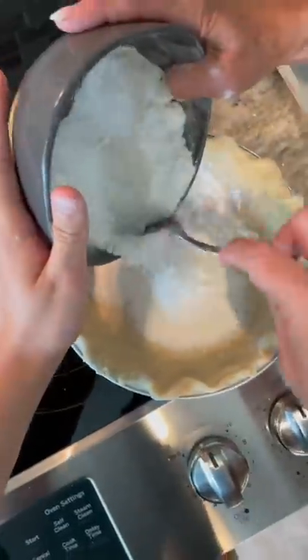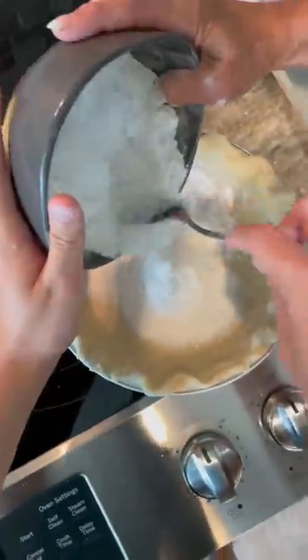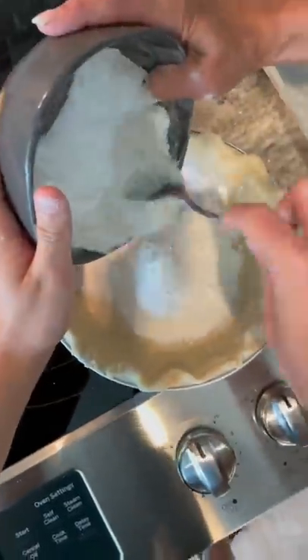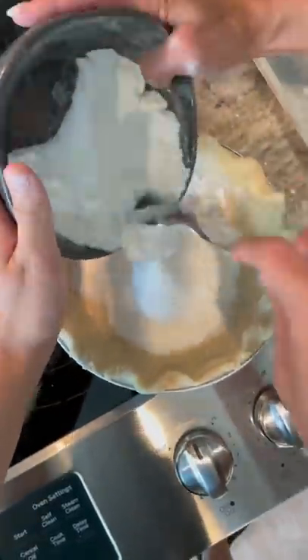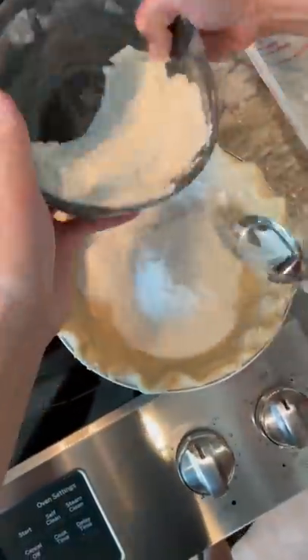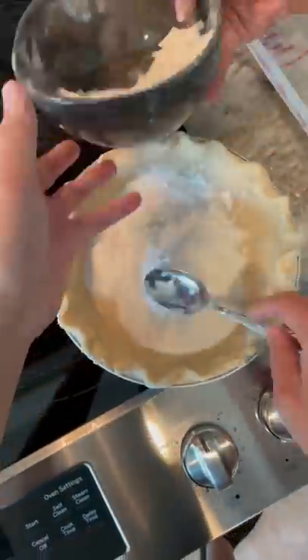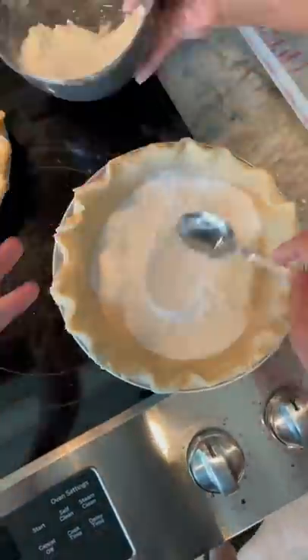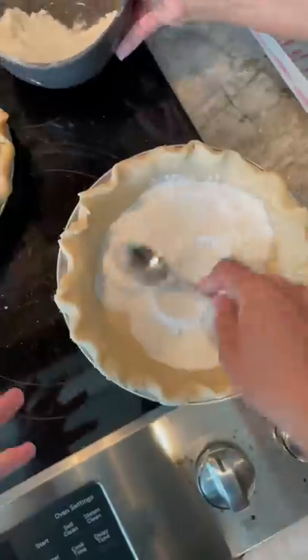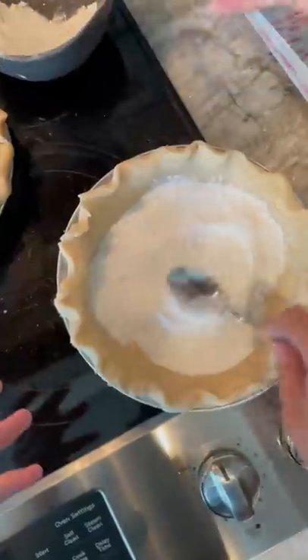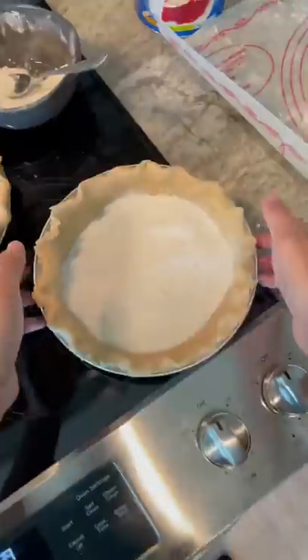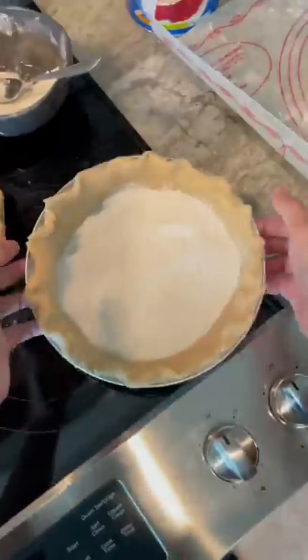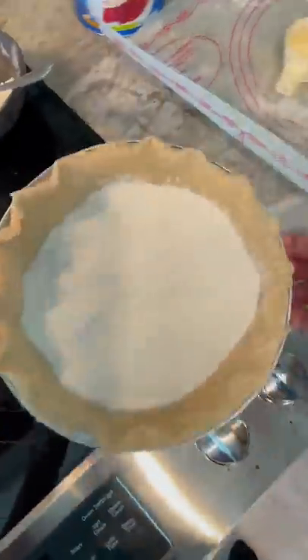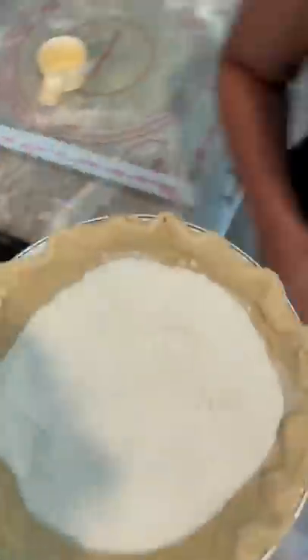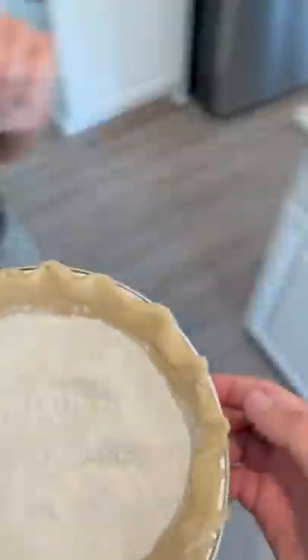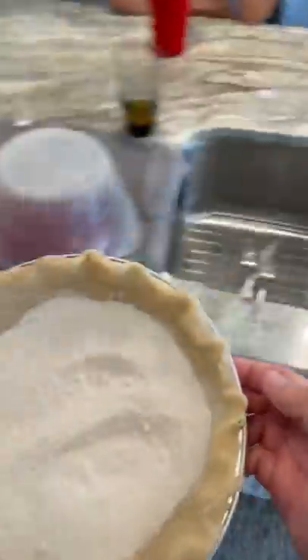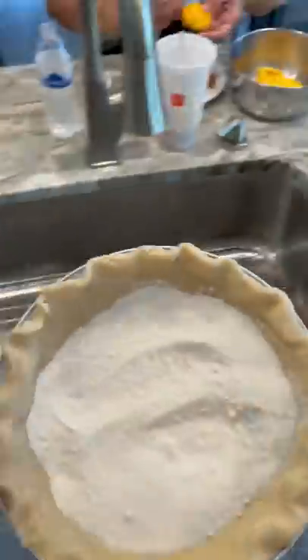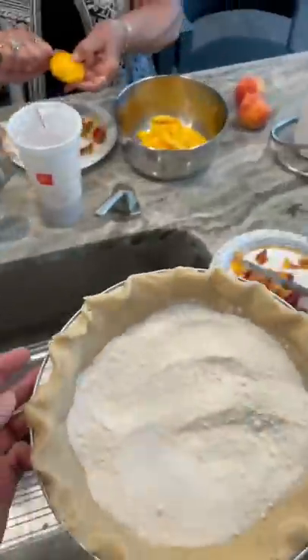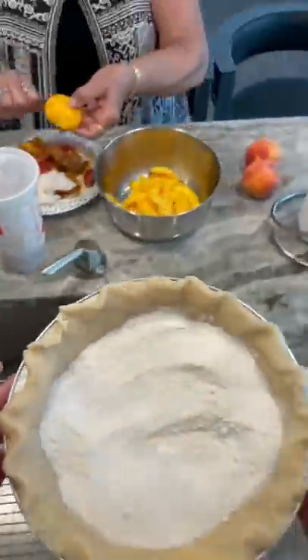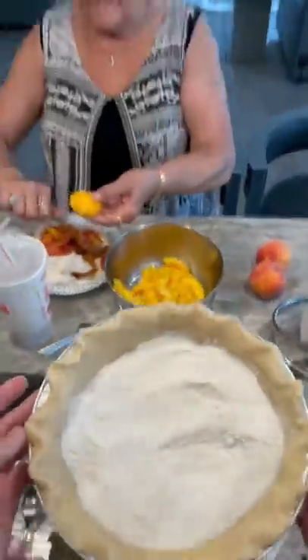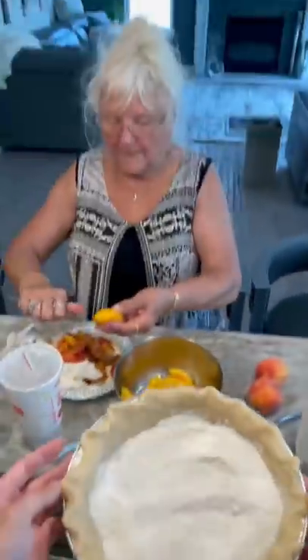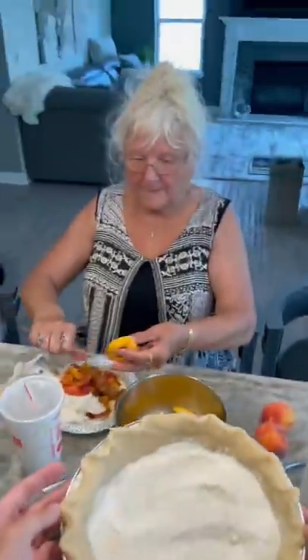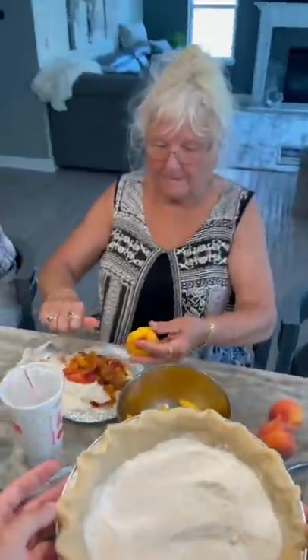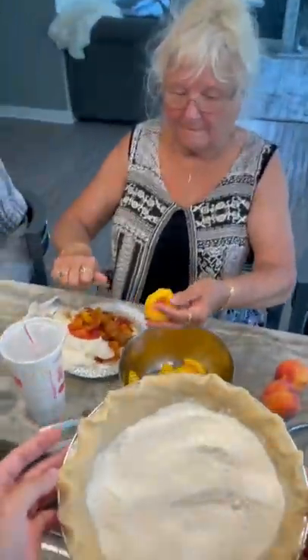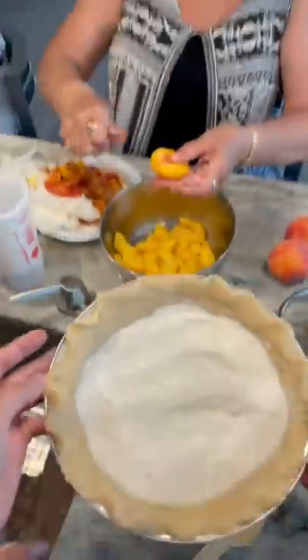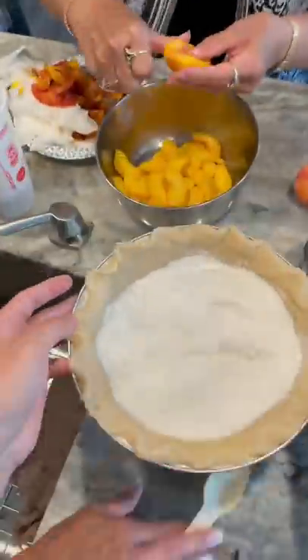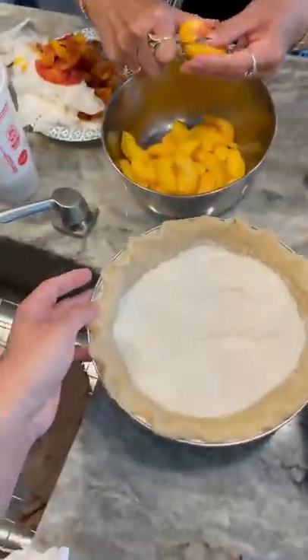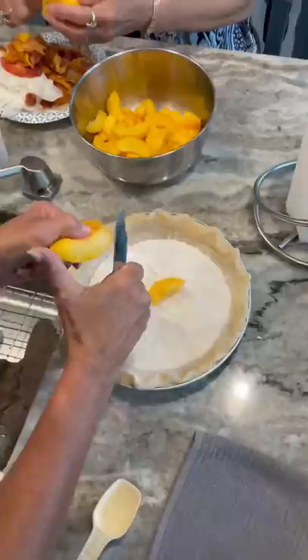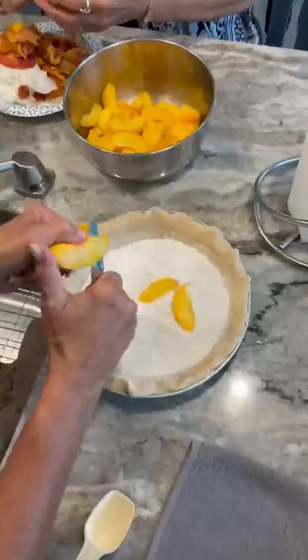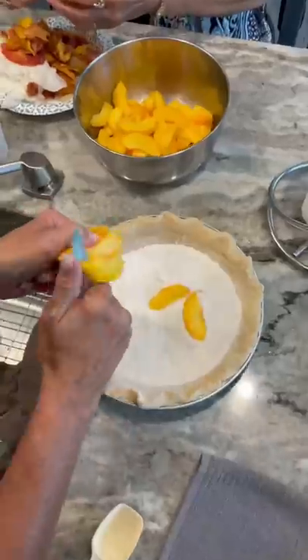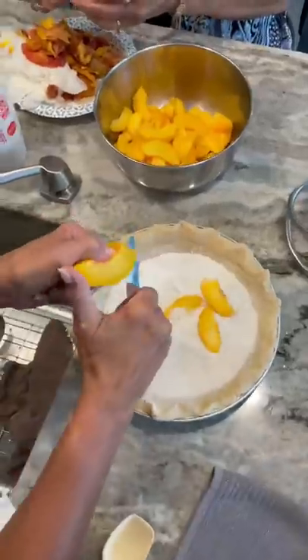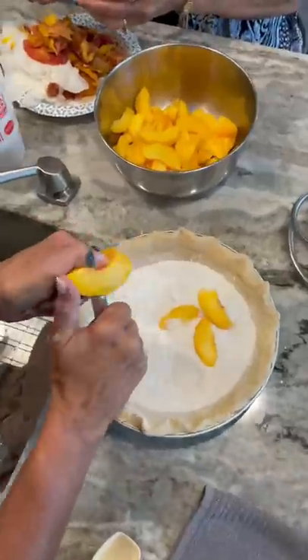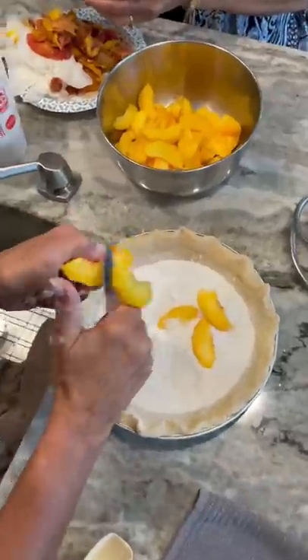Then you're going to mix together your flour and your sweetener. You can either use sugar or Splenda. You asked to see my granny — well, there's a reveal.